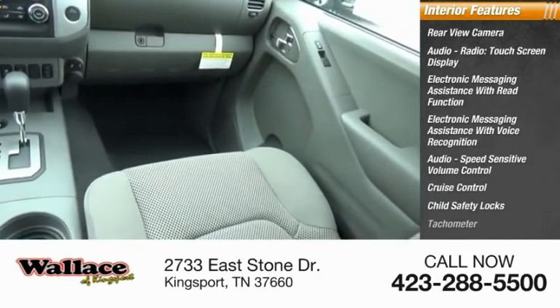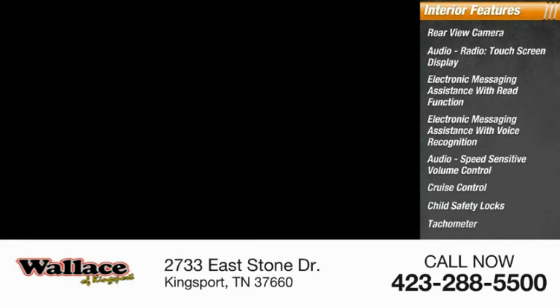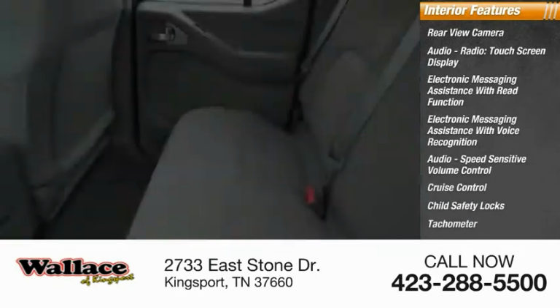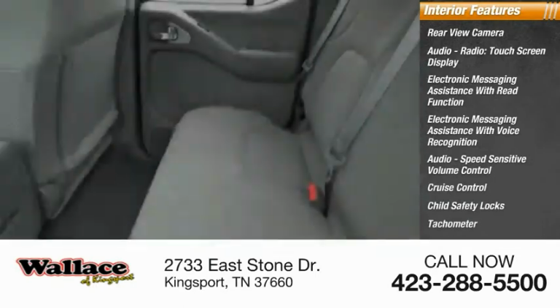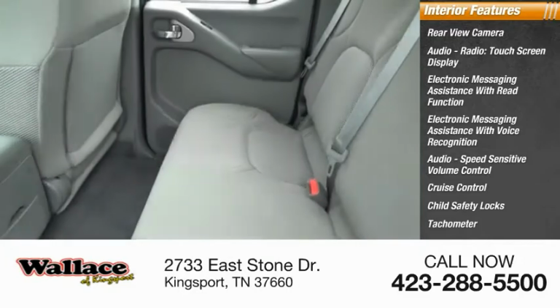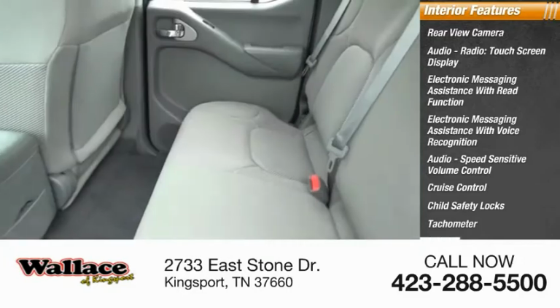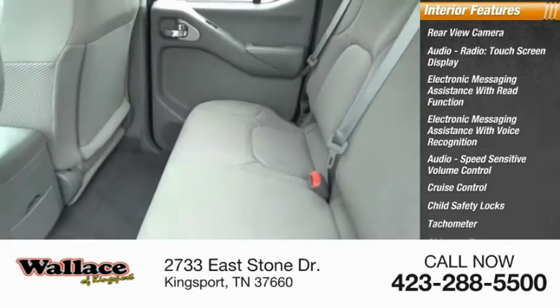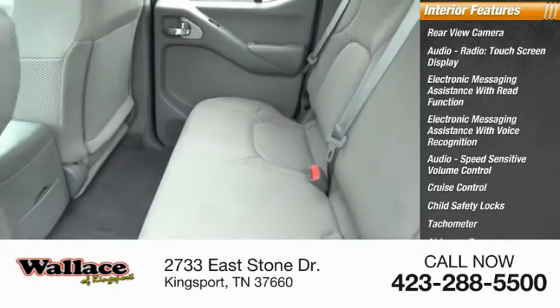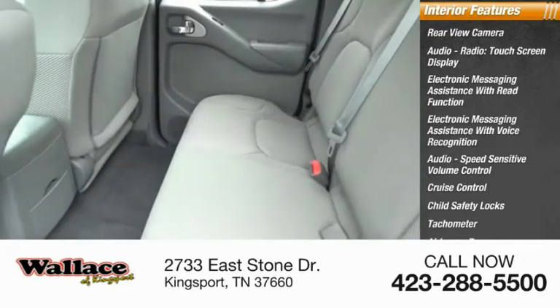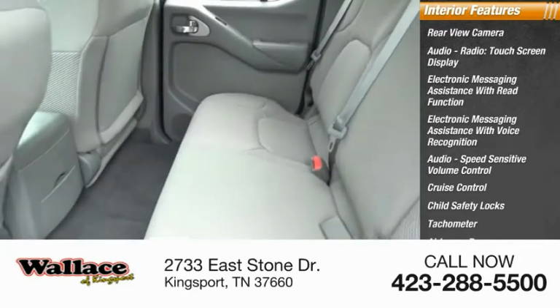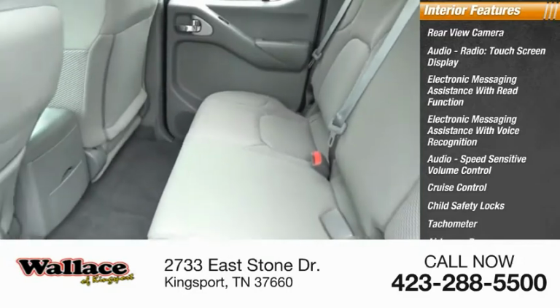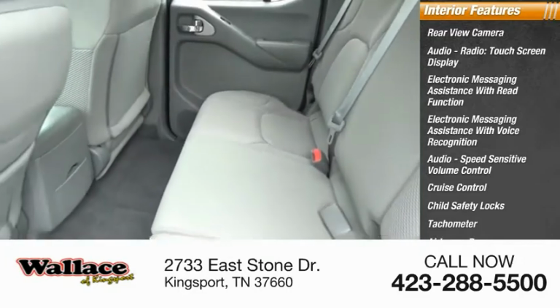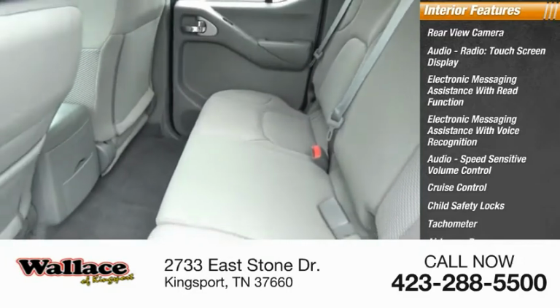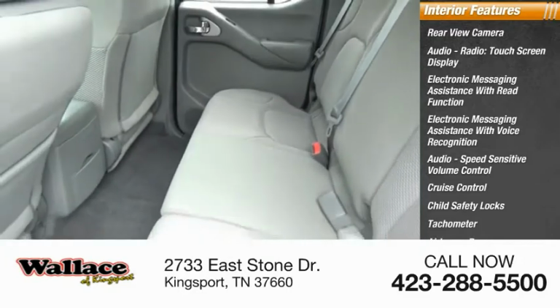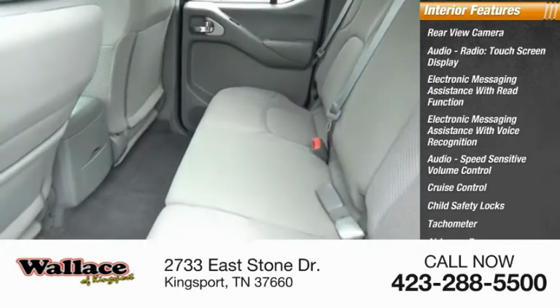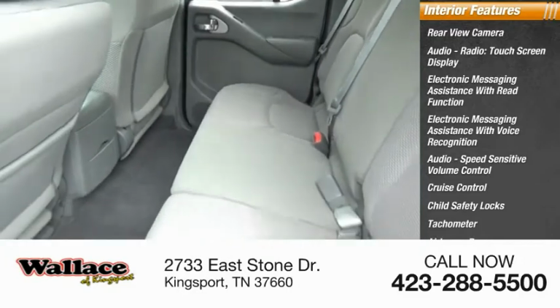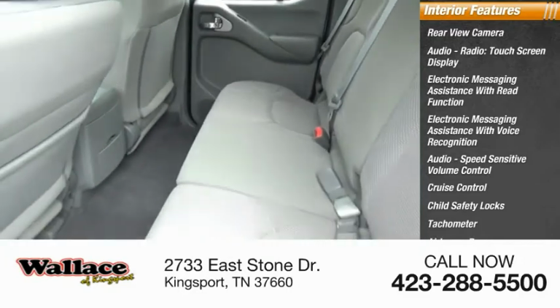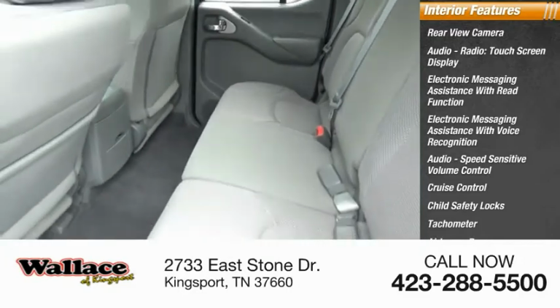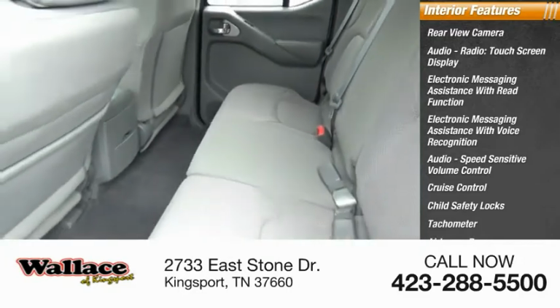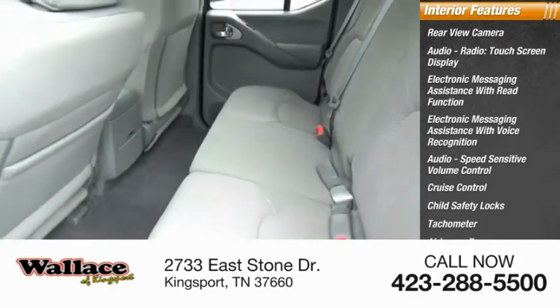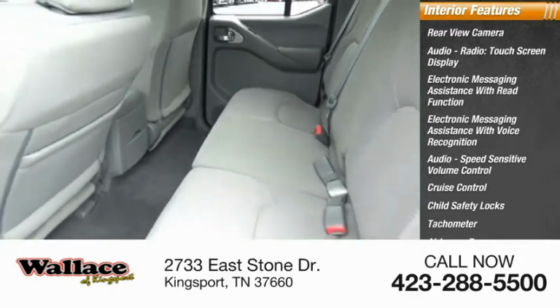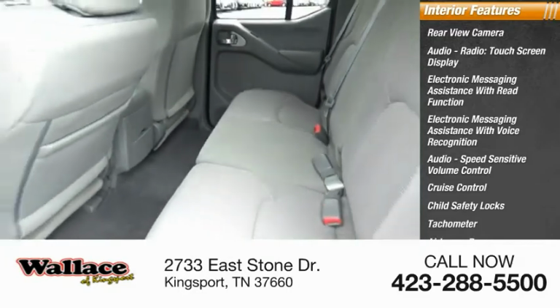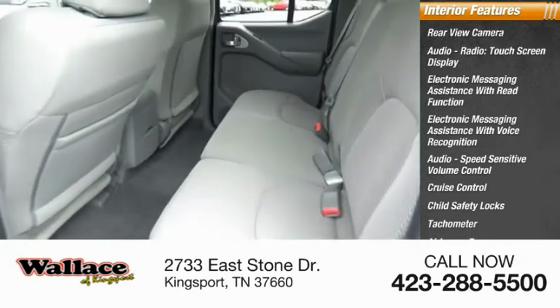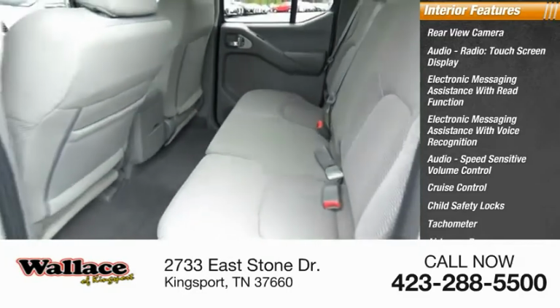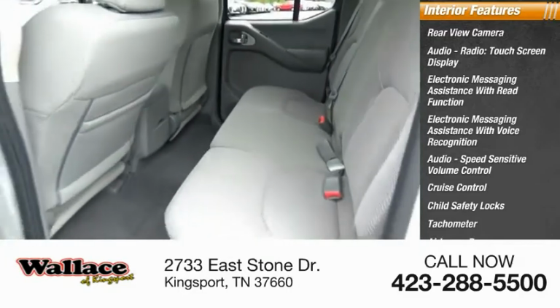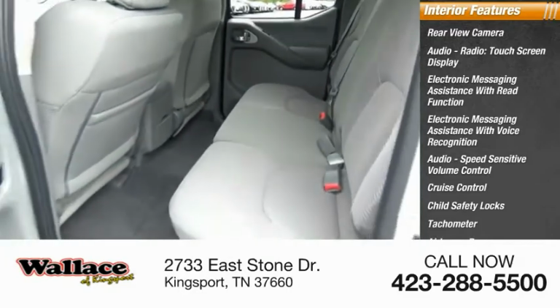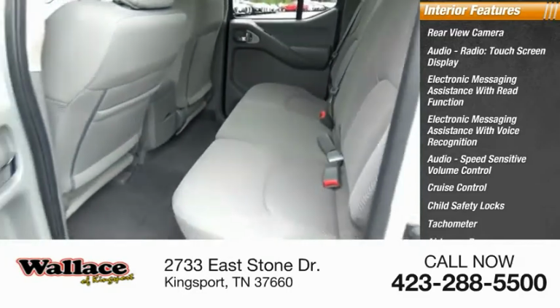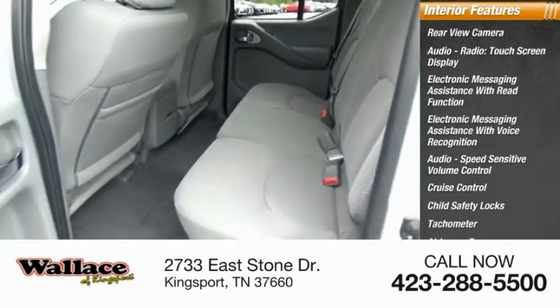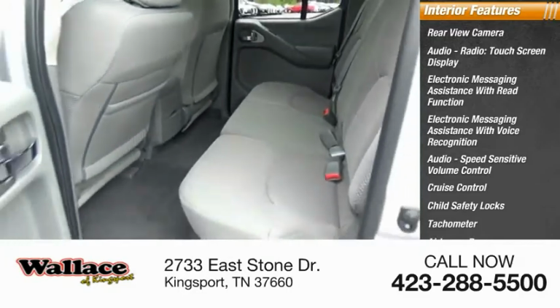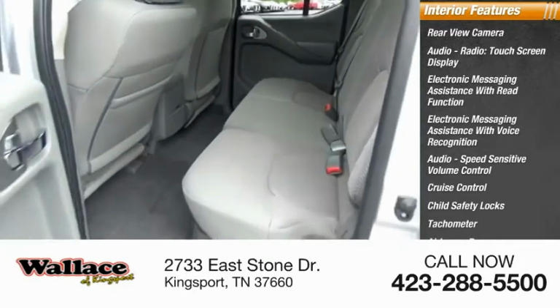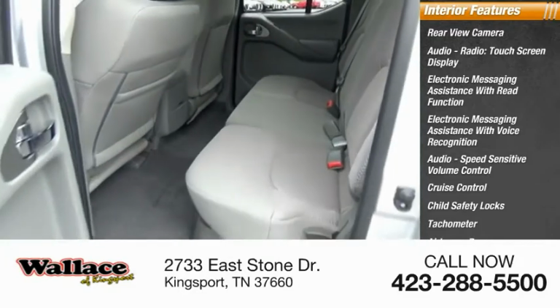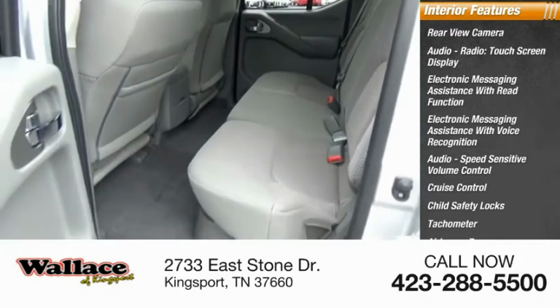Additional interior features include a tachometer, airbags with passenger occupant sensing deactivation, and one-touch windows.